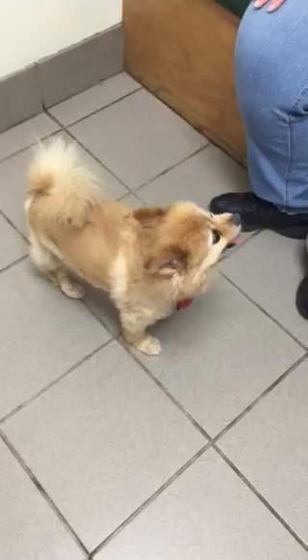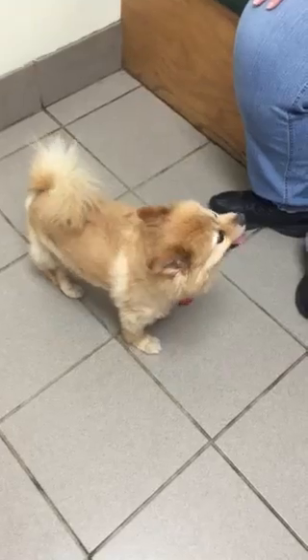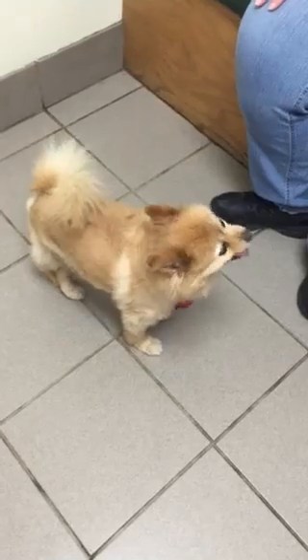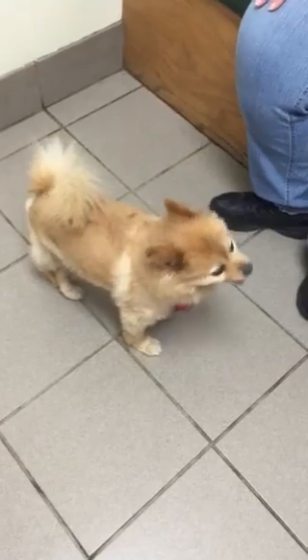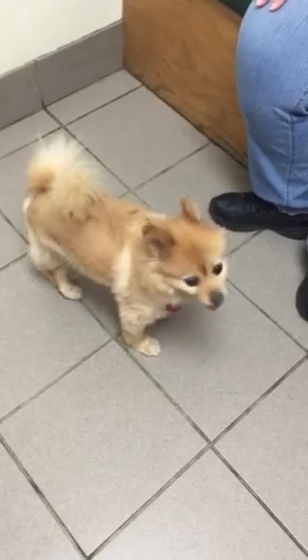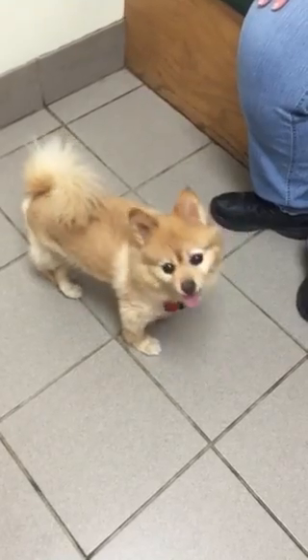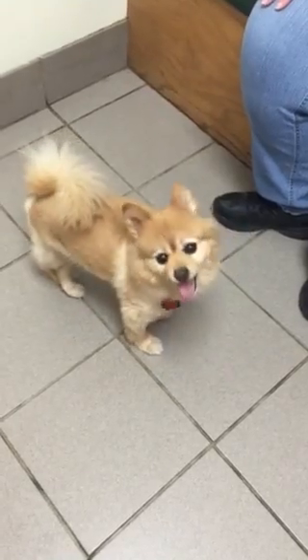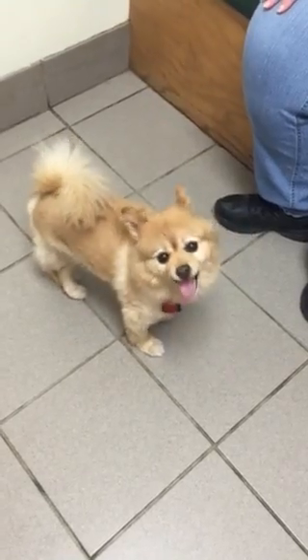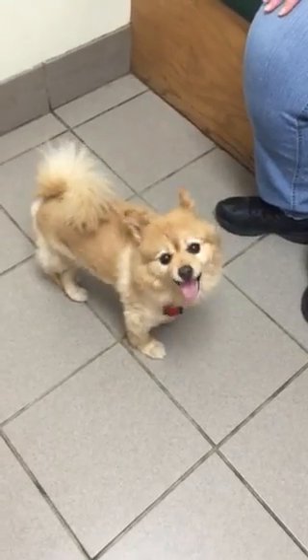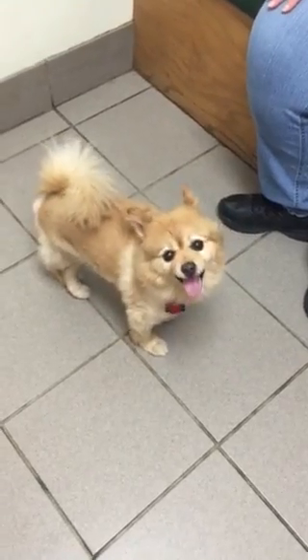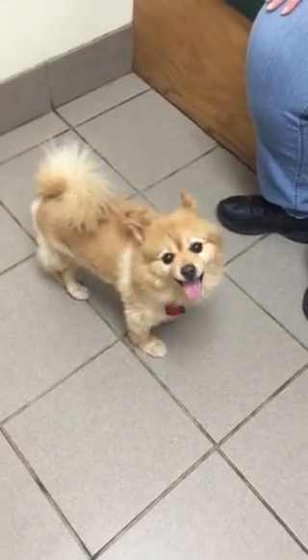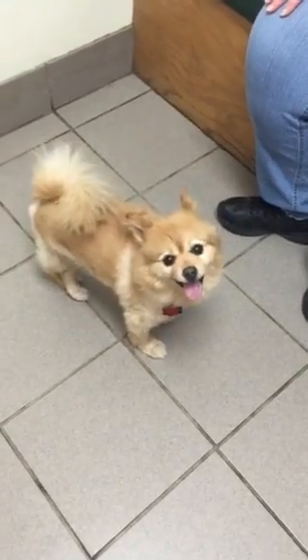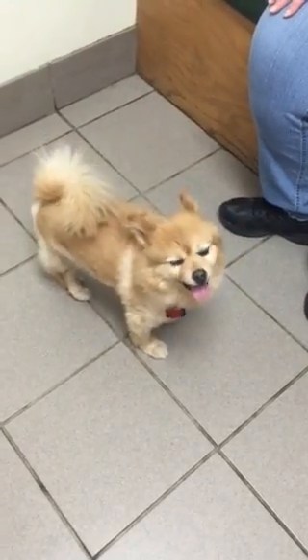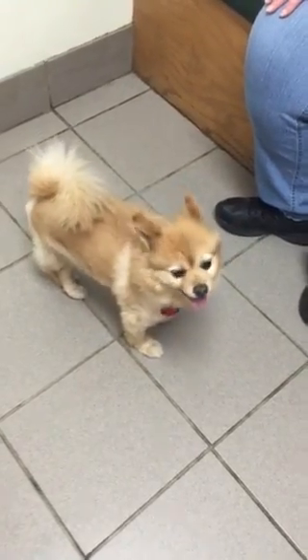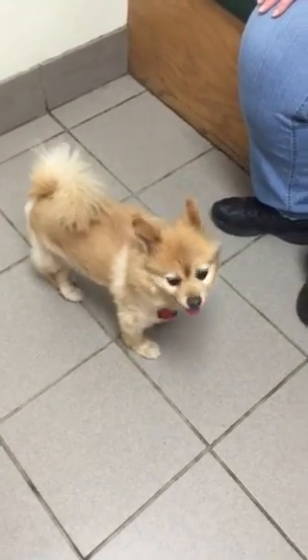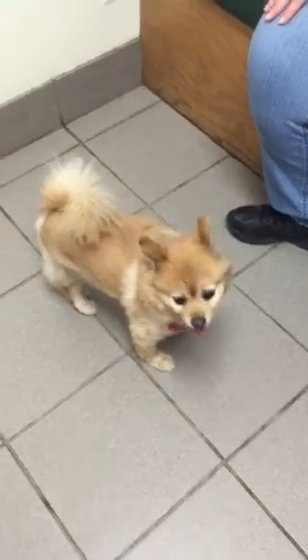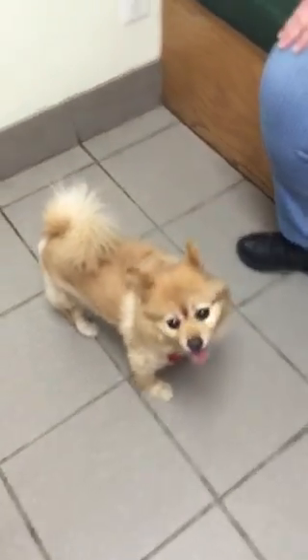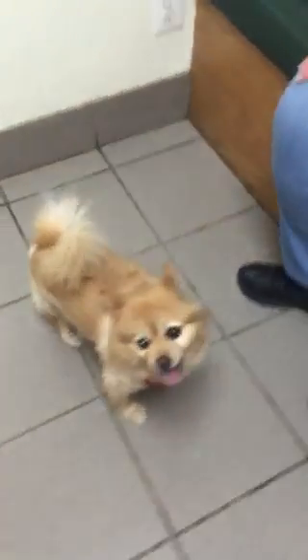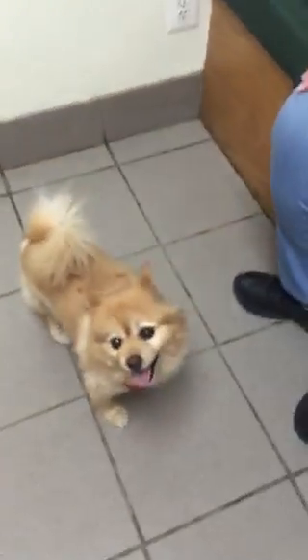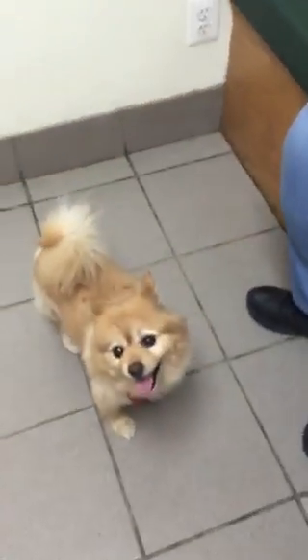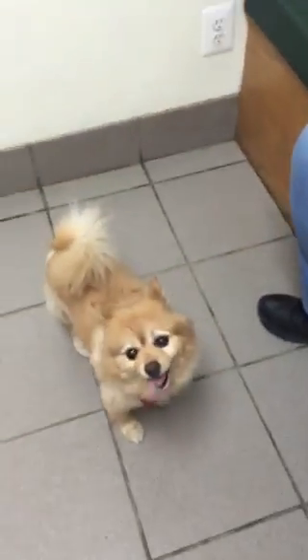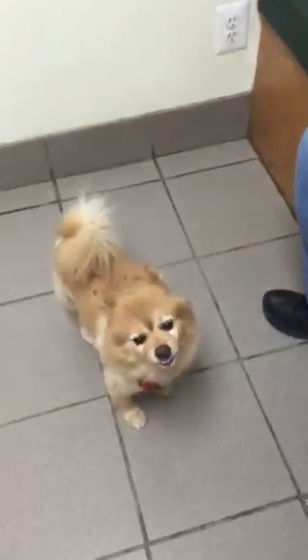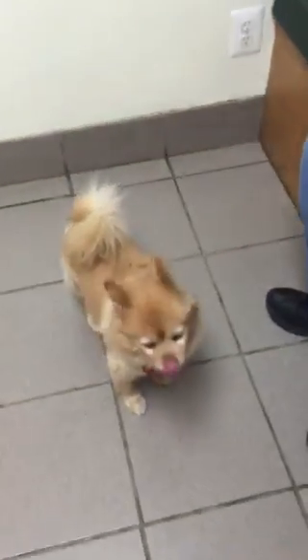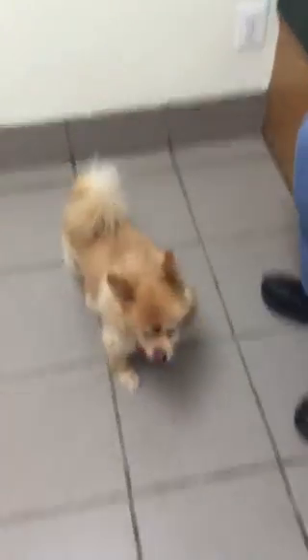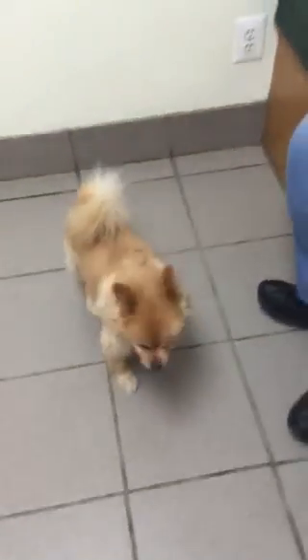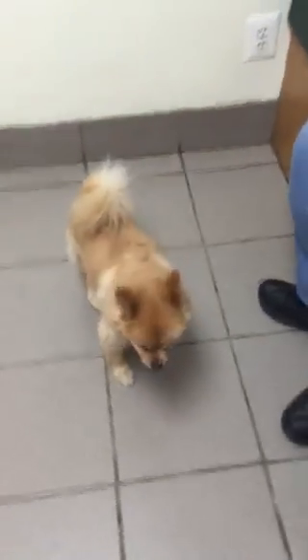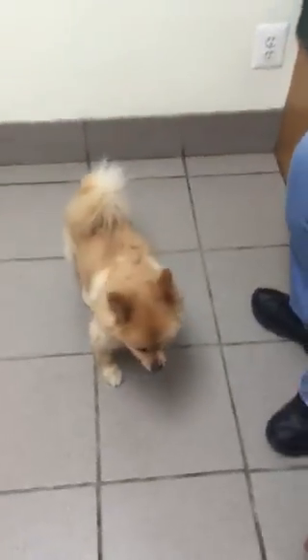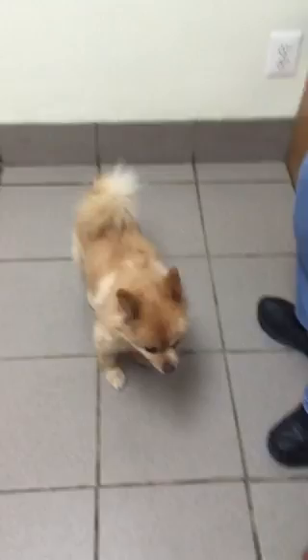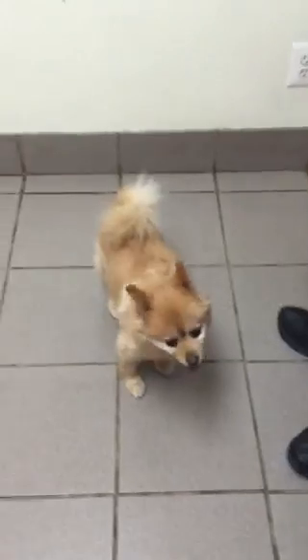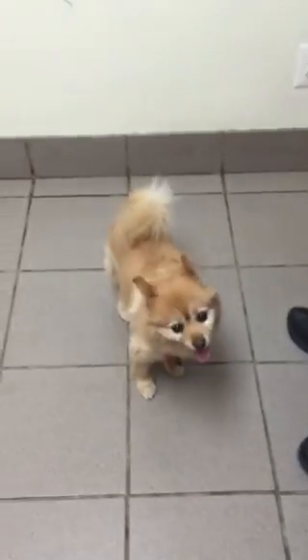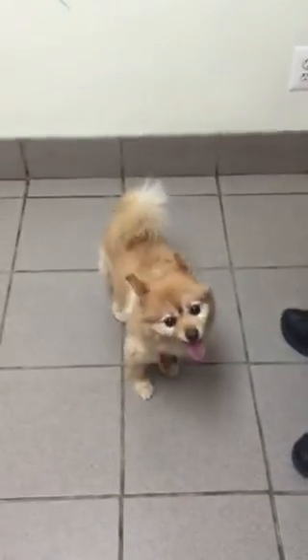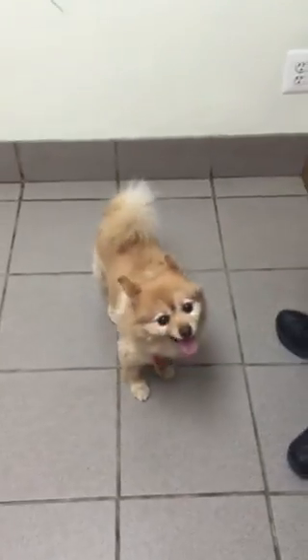This is Teddy Bear, a 10-year-old Pomeranian.